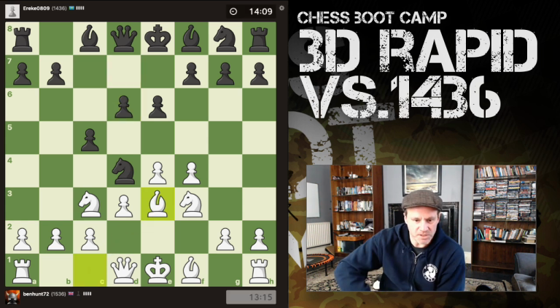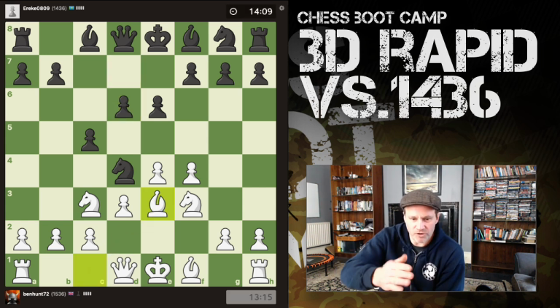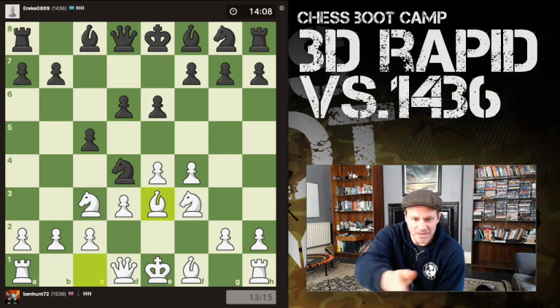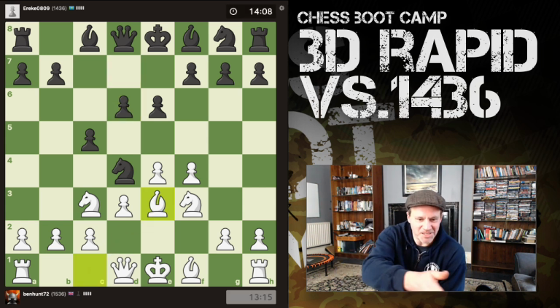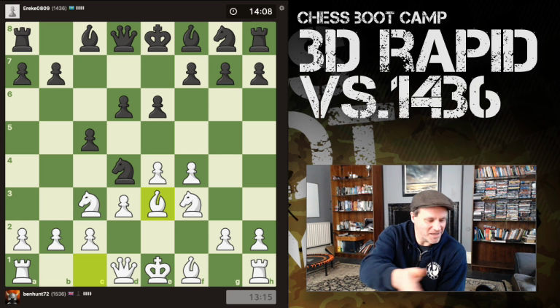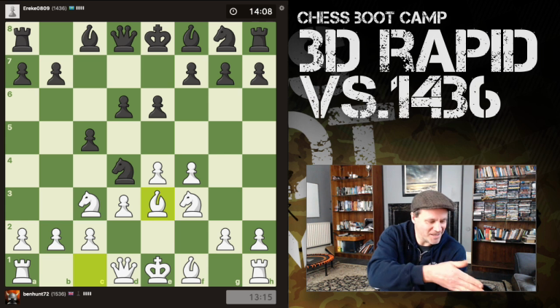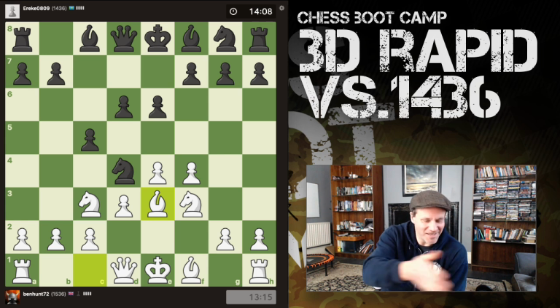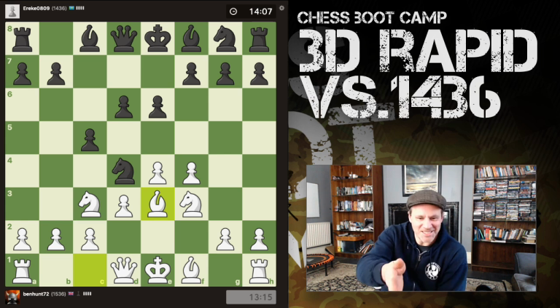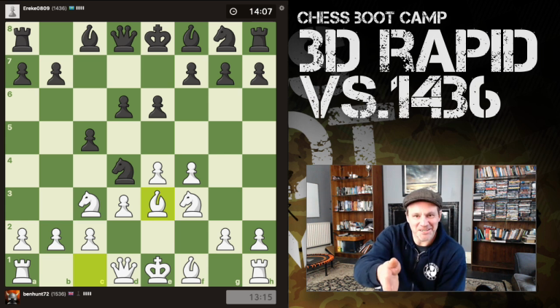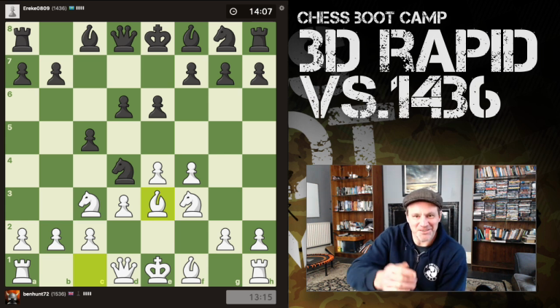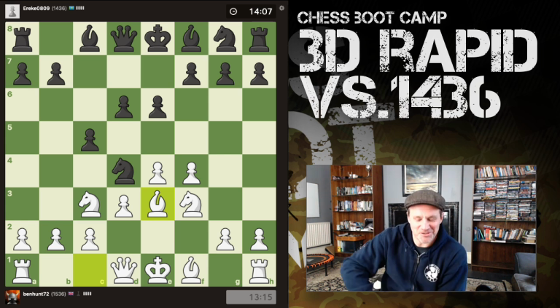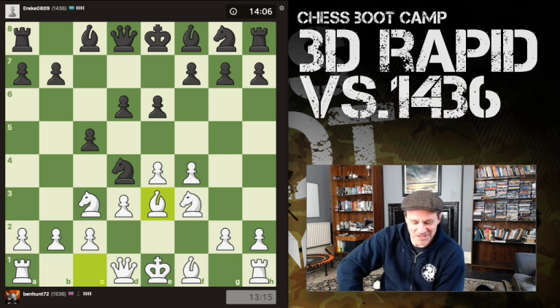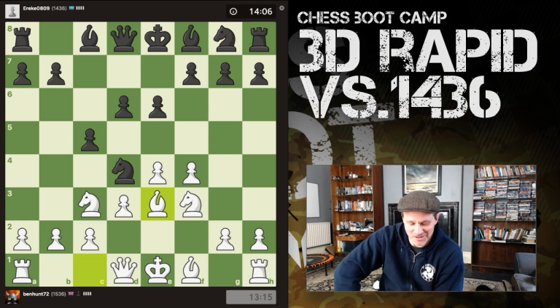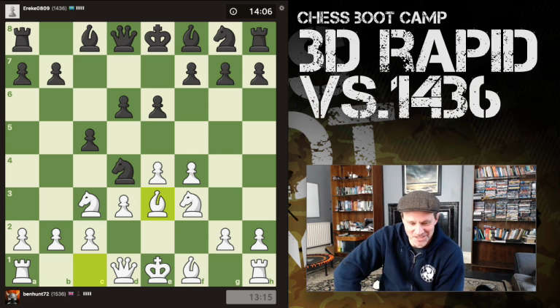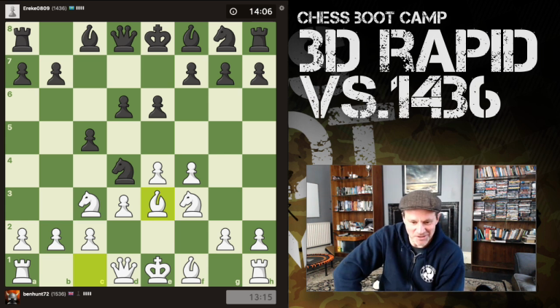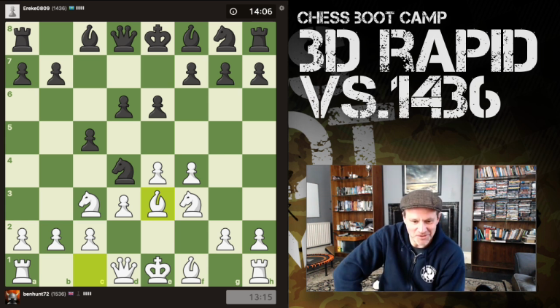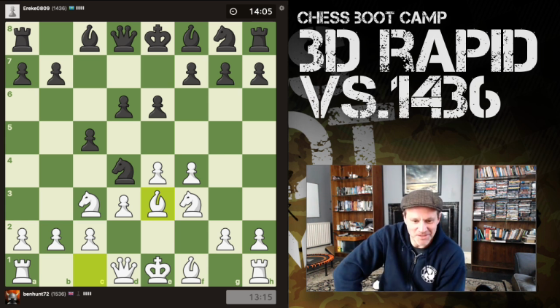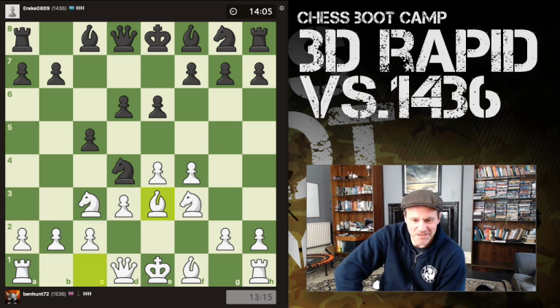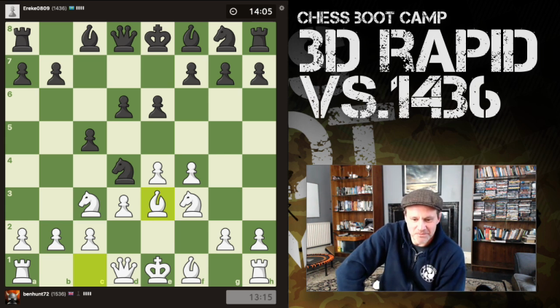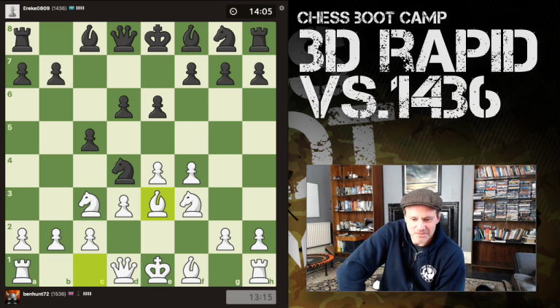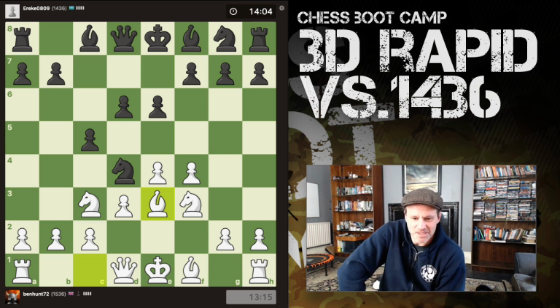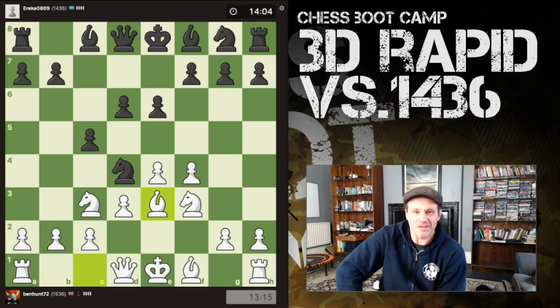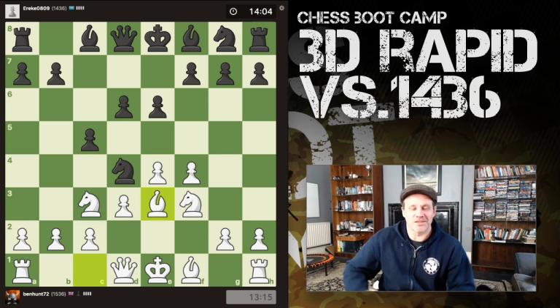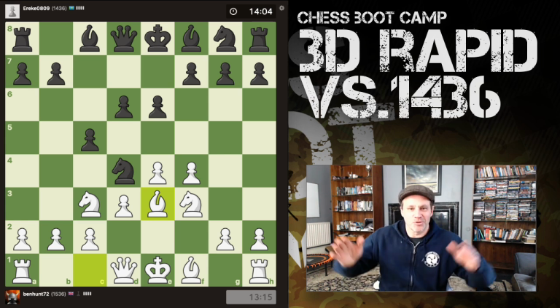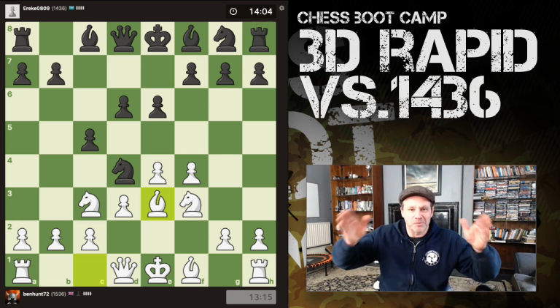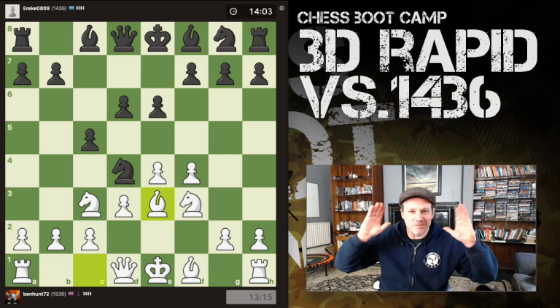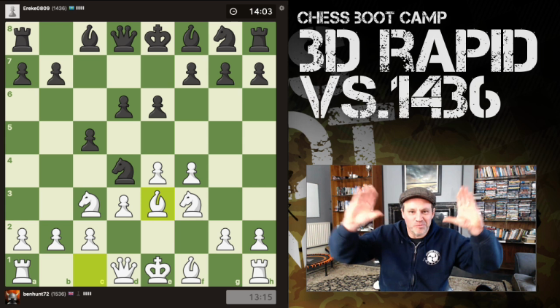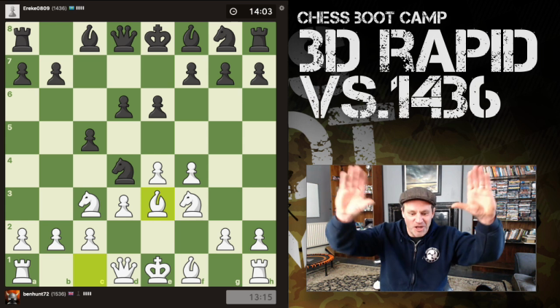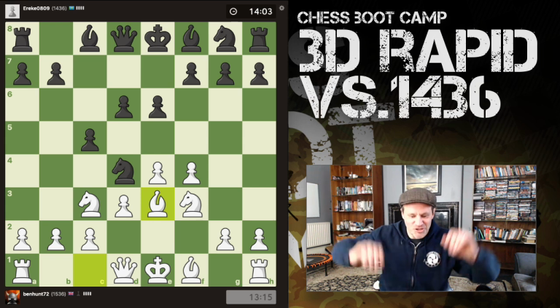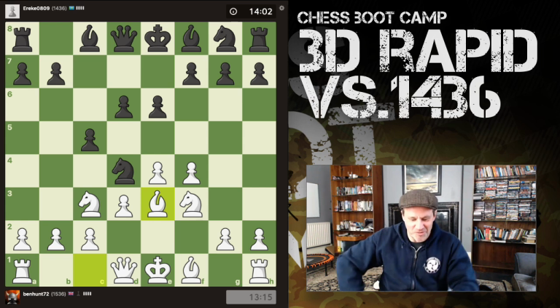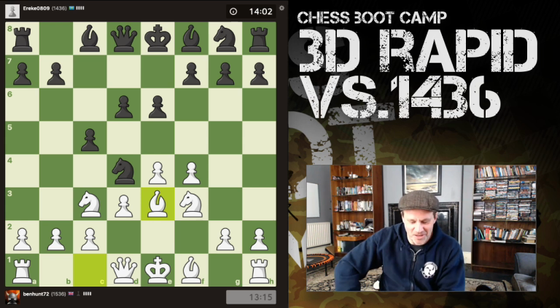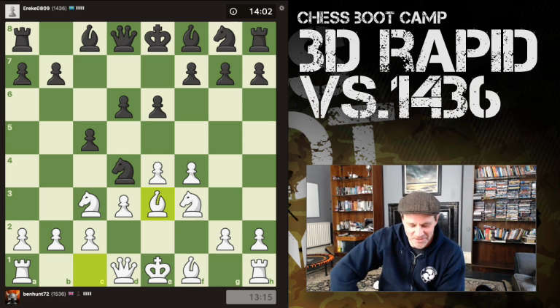Bishop e3 — and e5, f-takes e5, he's lost central control. So I'm going with this move. It's great, I'm seeing it instantly on the screen as well. This is so cool, it's like the tournament projection up there.